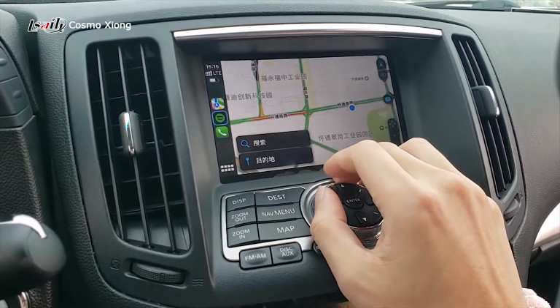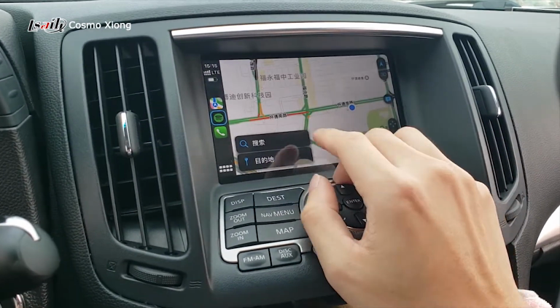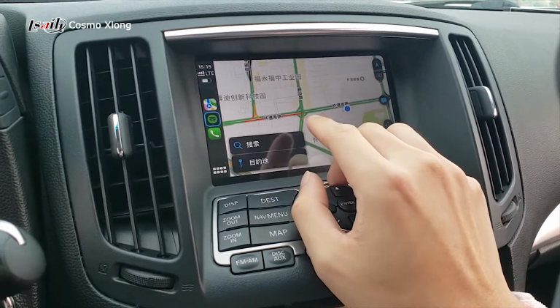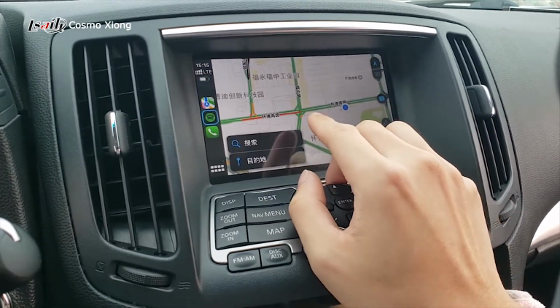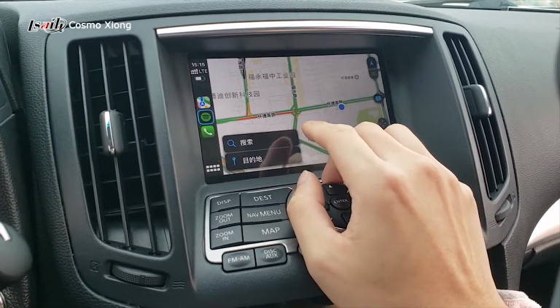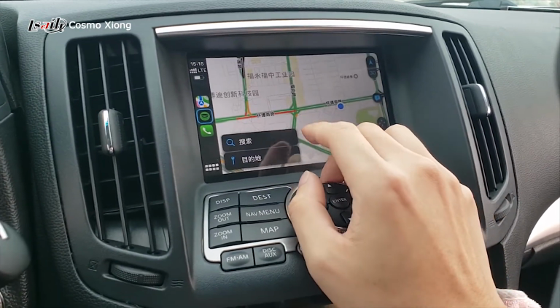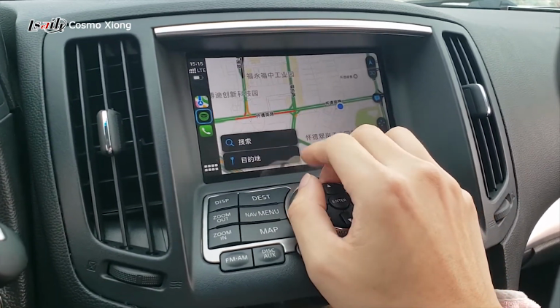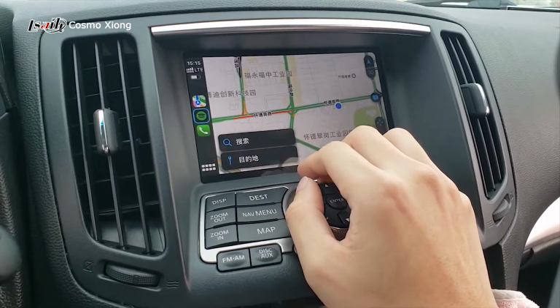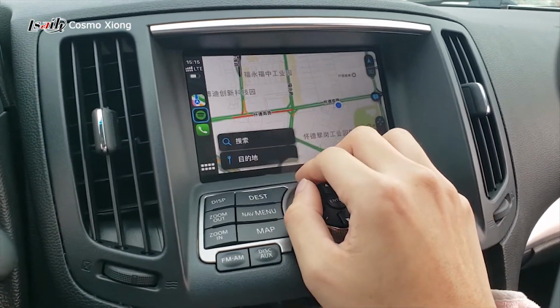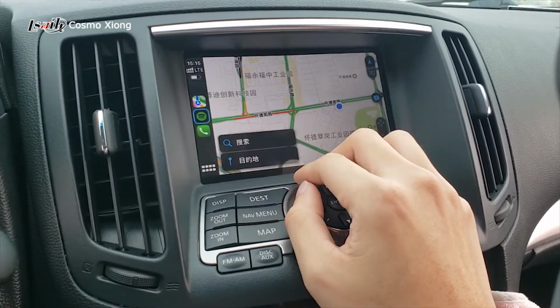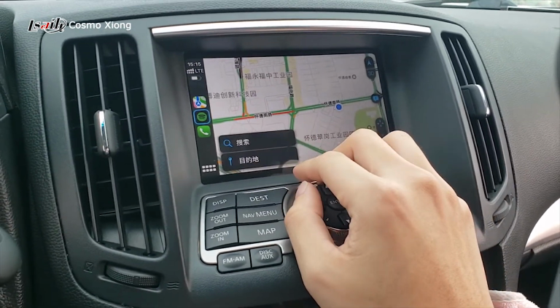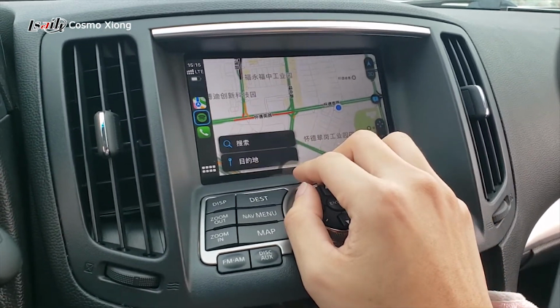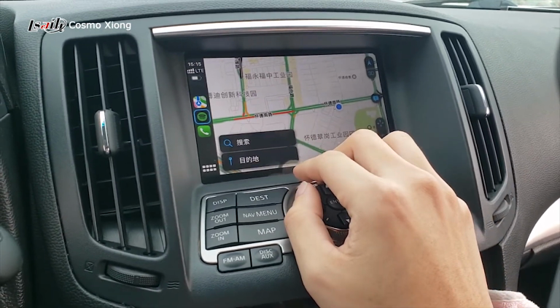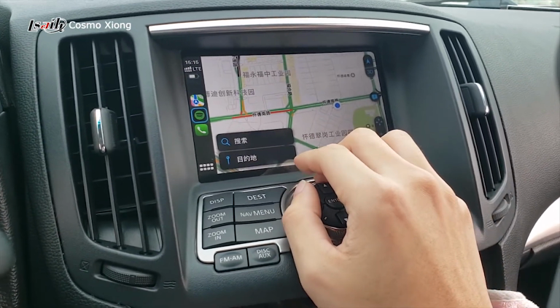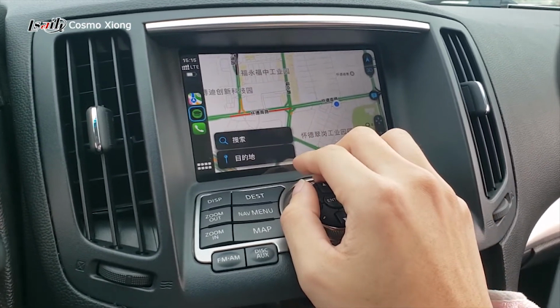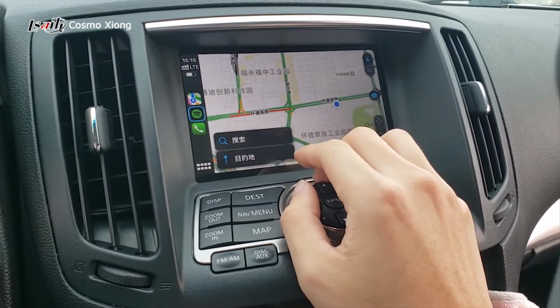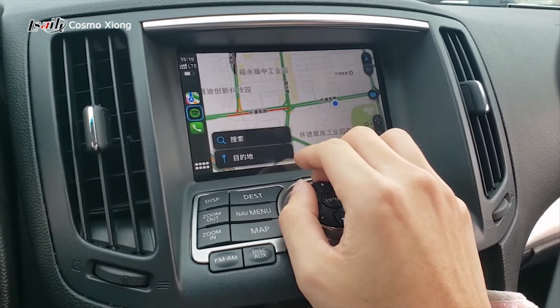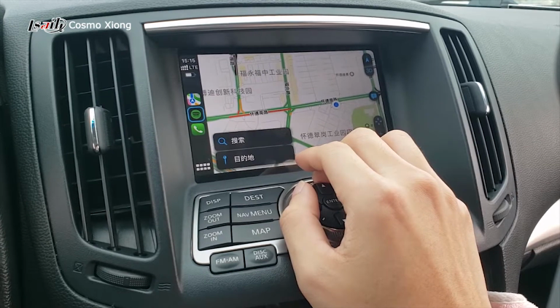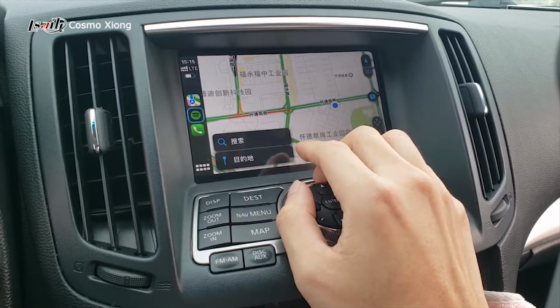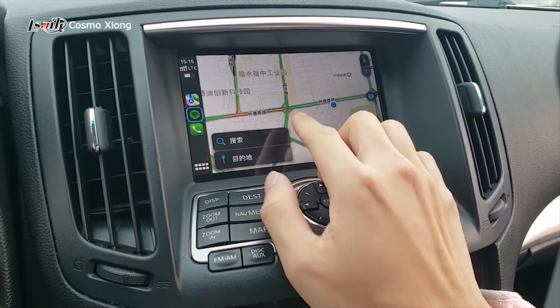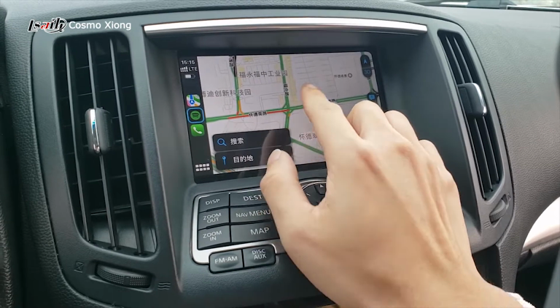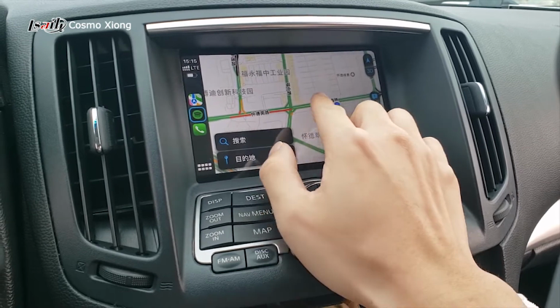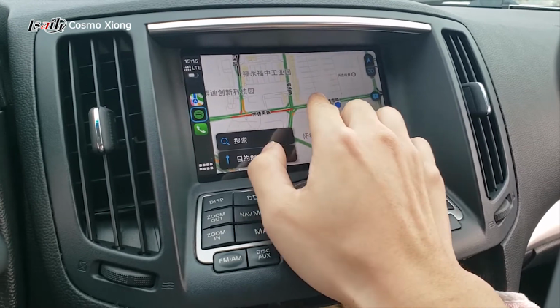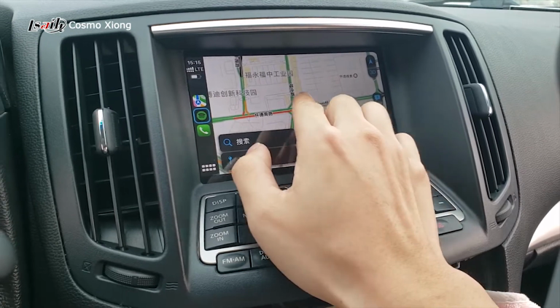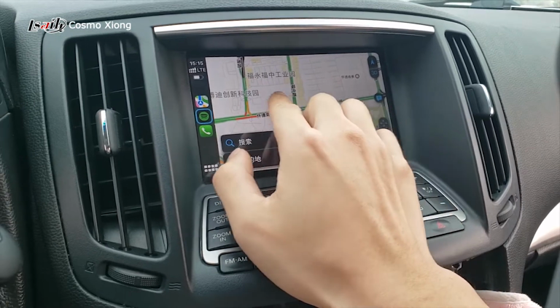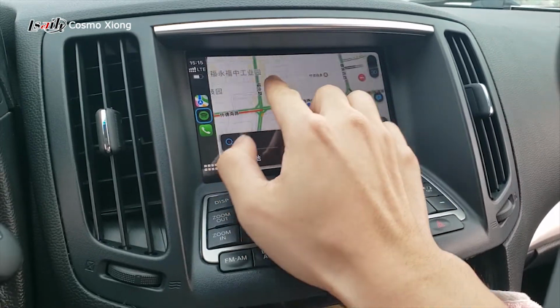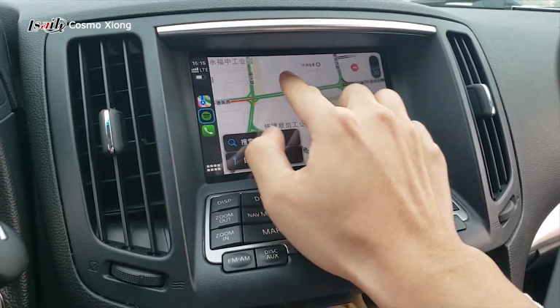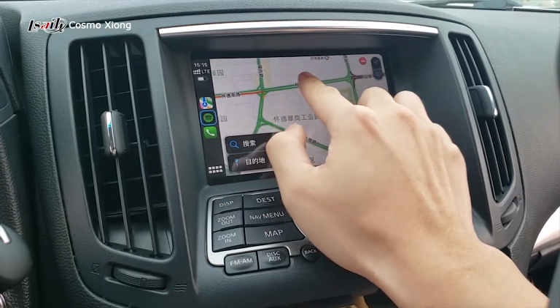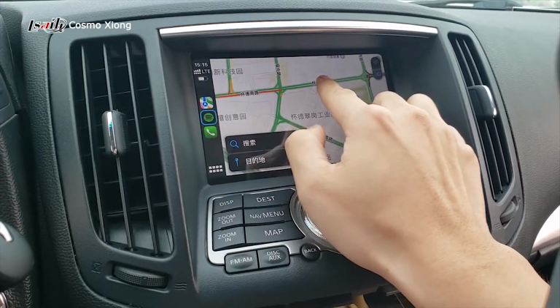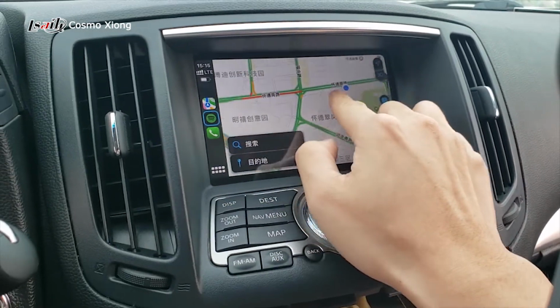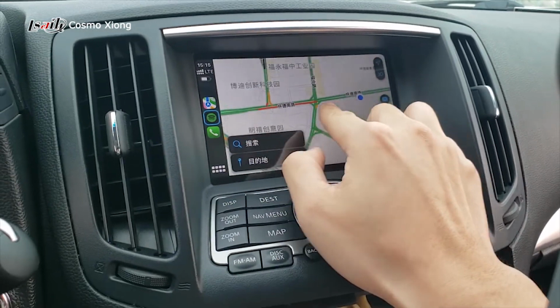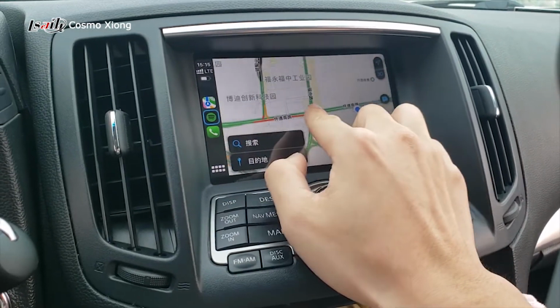It's a capacitive touch screen, so everything can be operated perfectly from here.